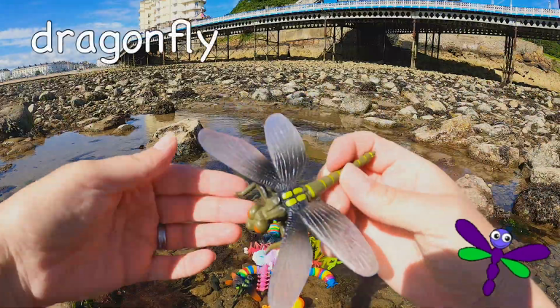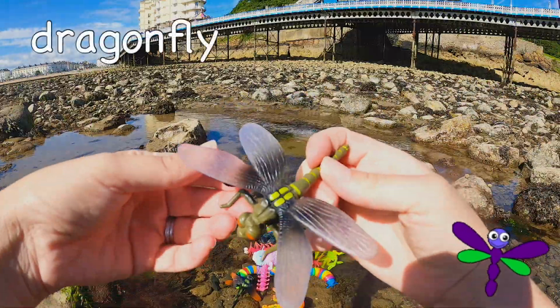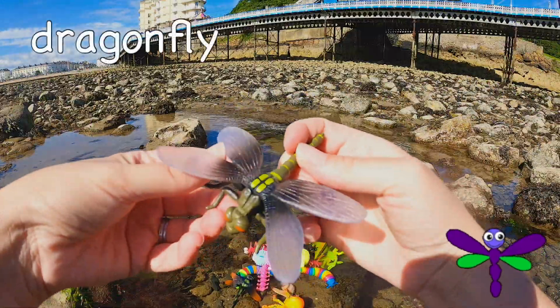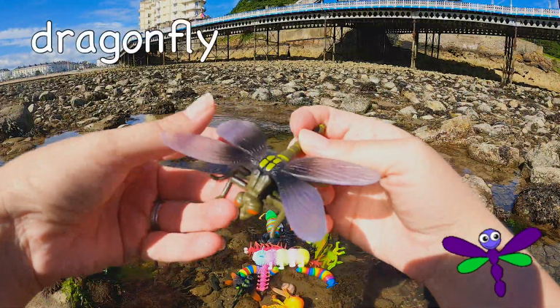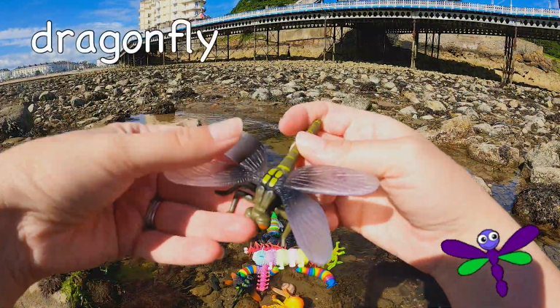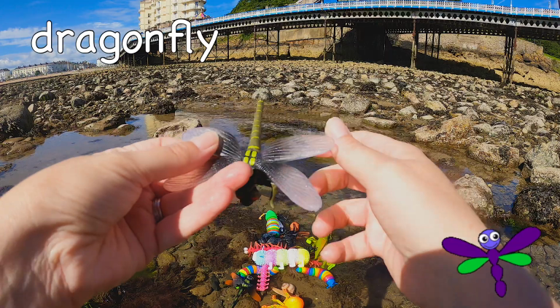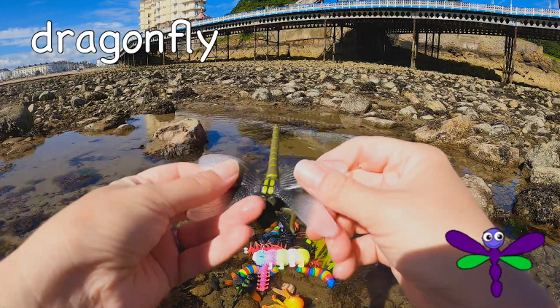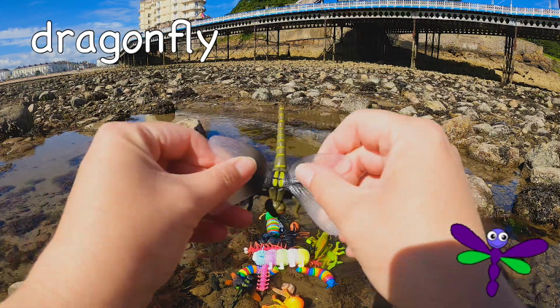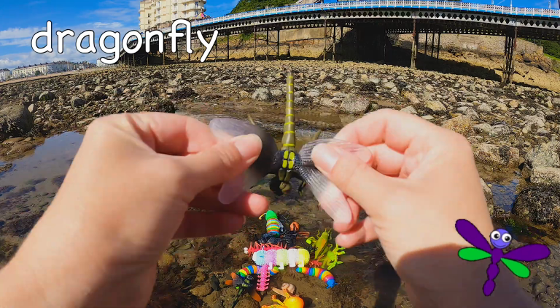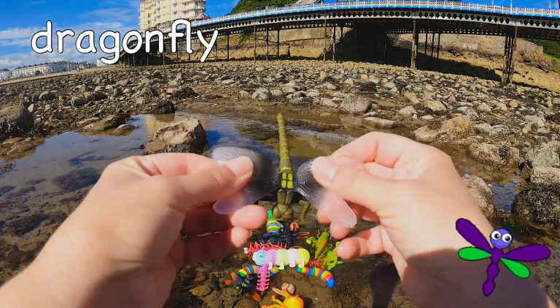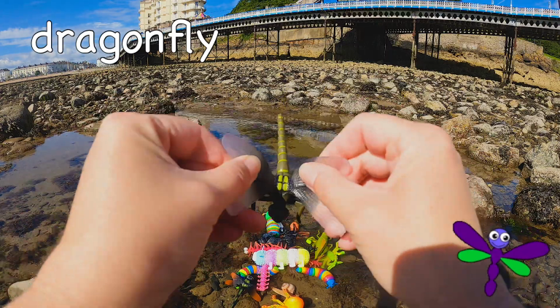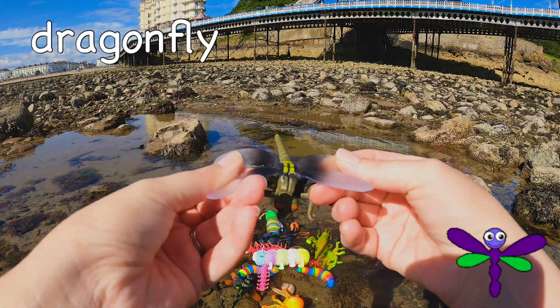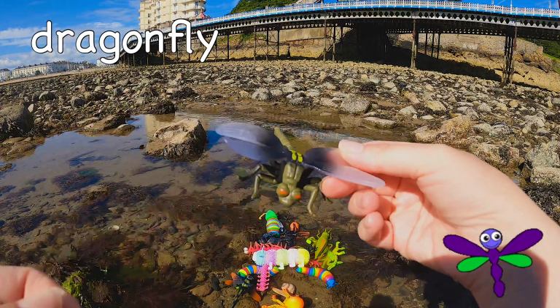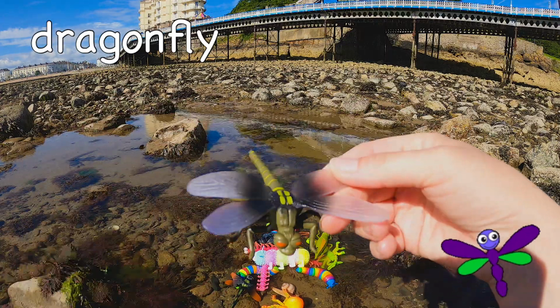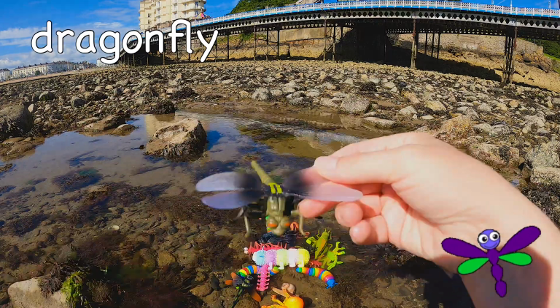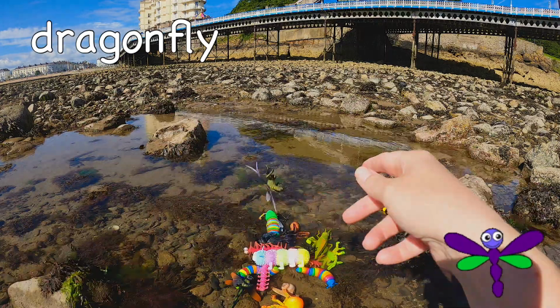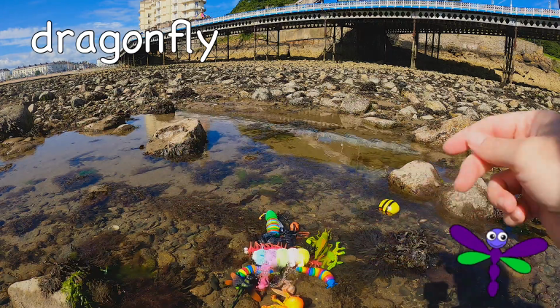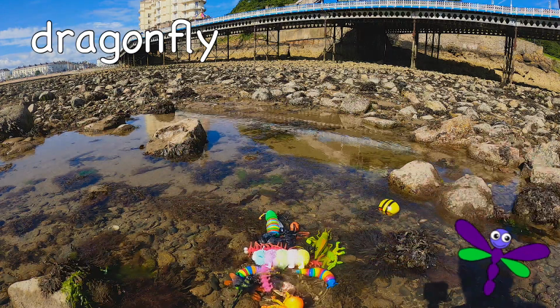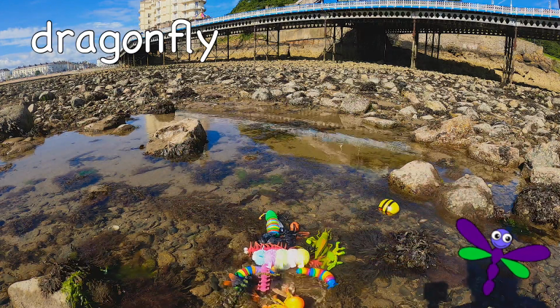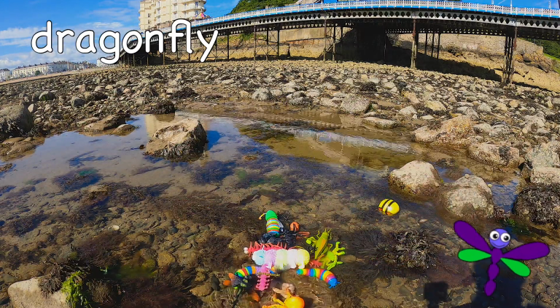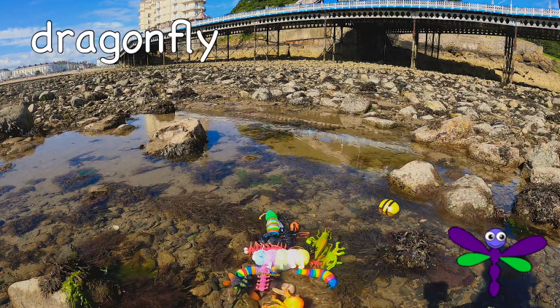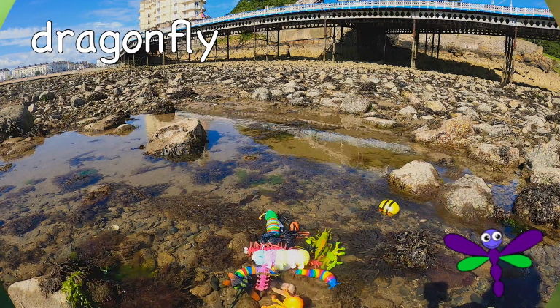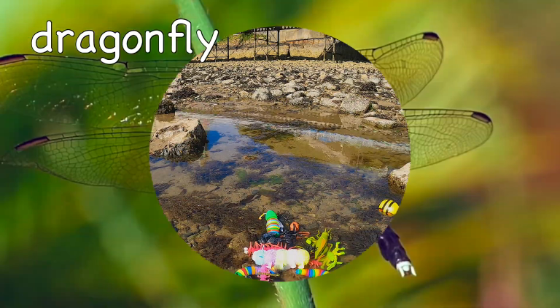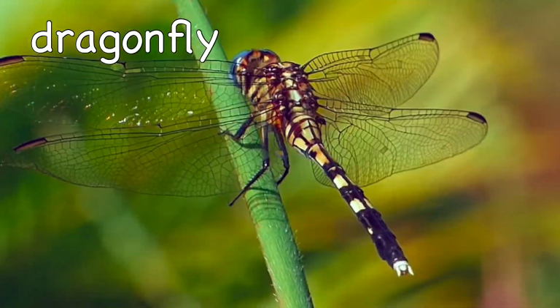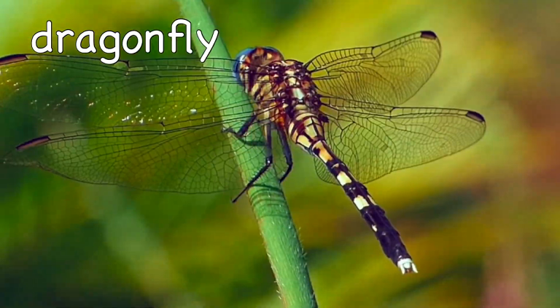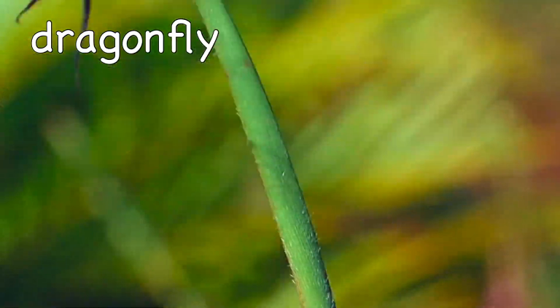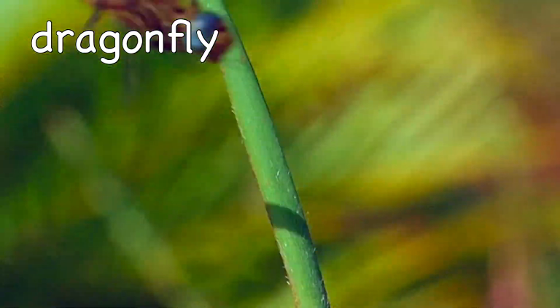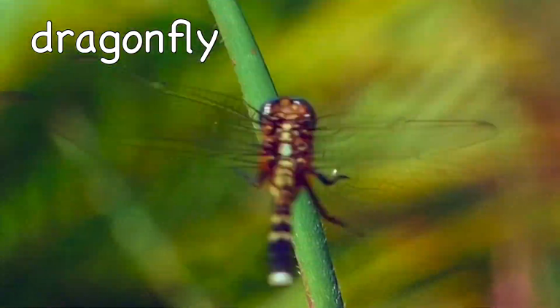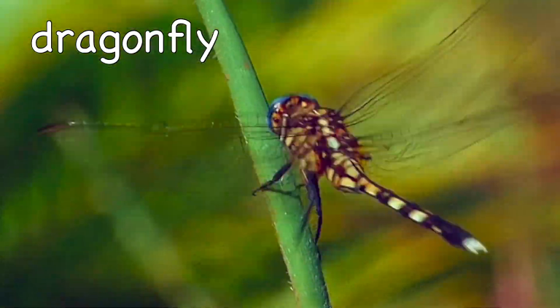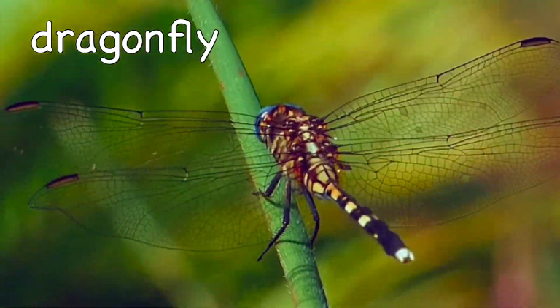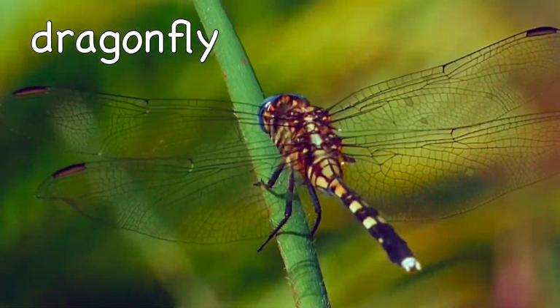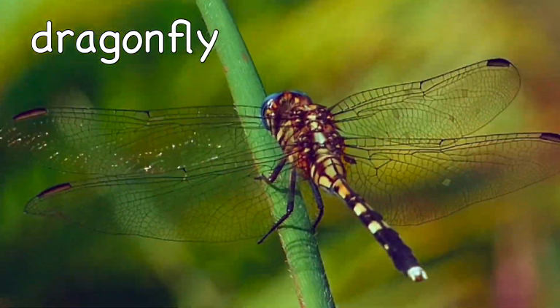Dragonfly! Some dragonflies can change color.